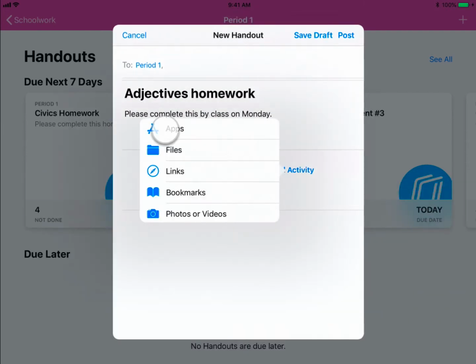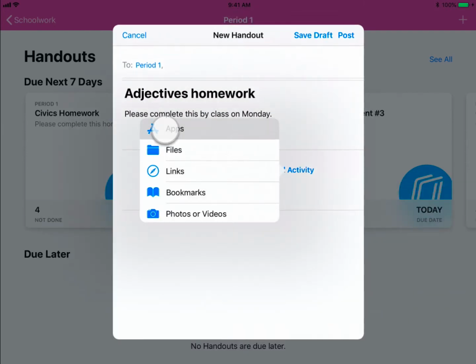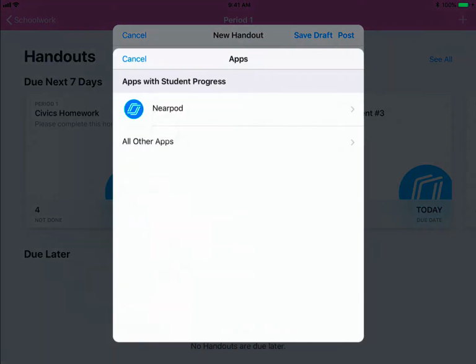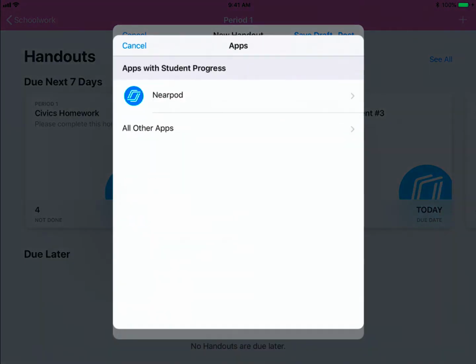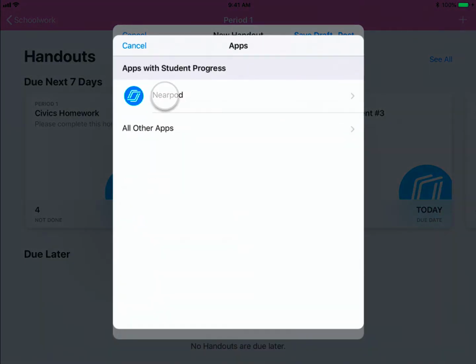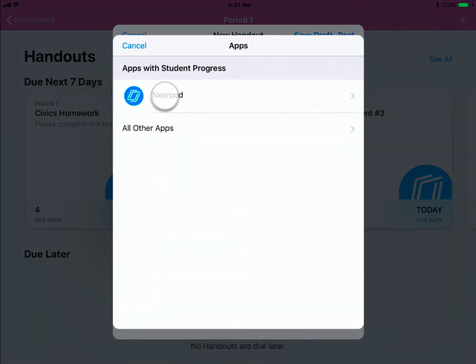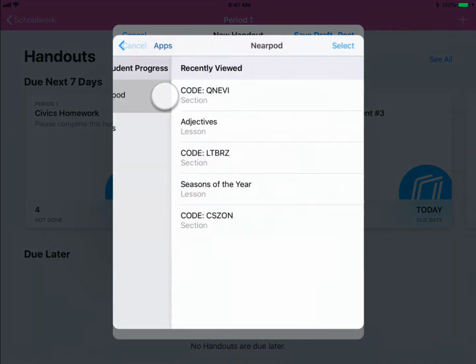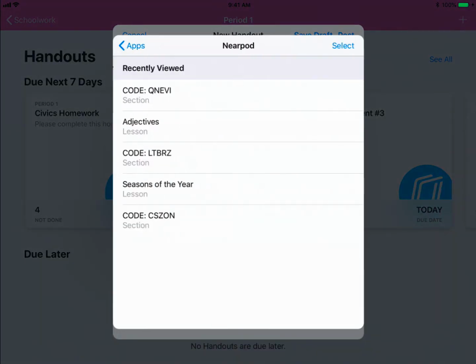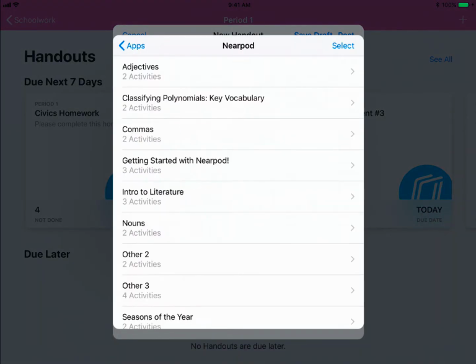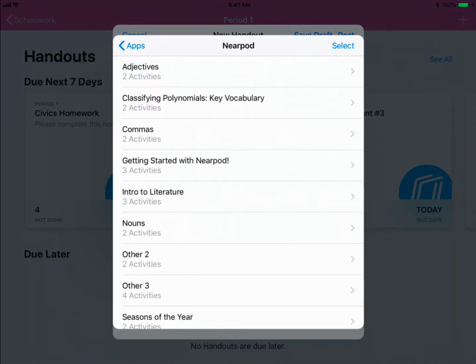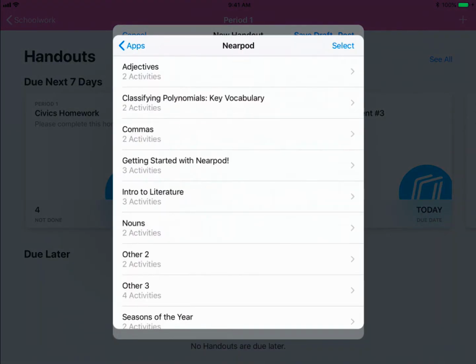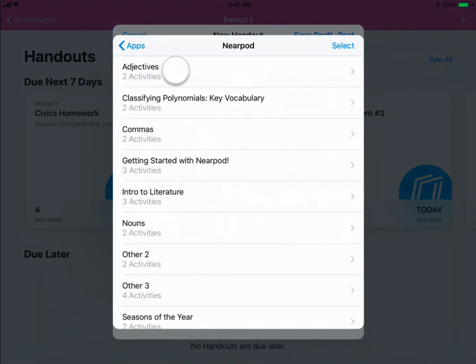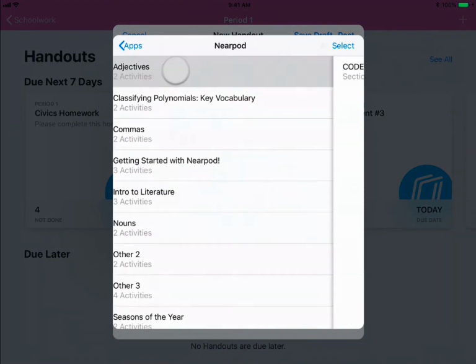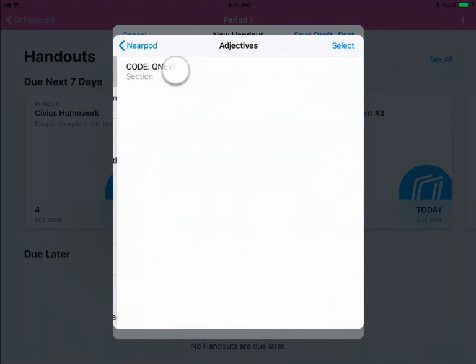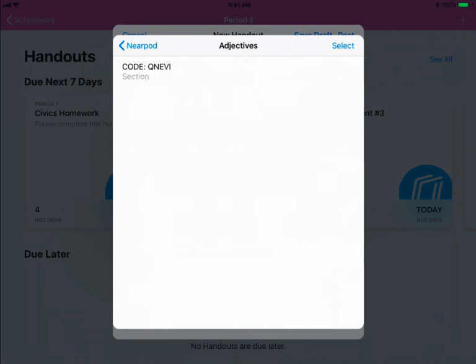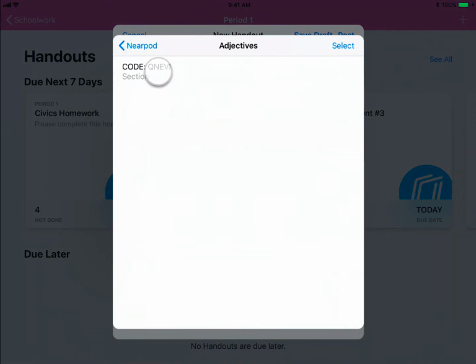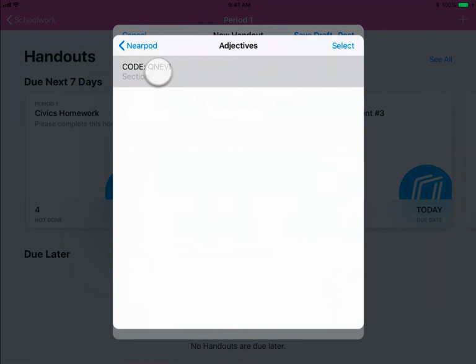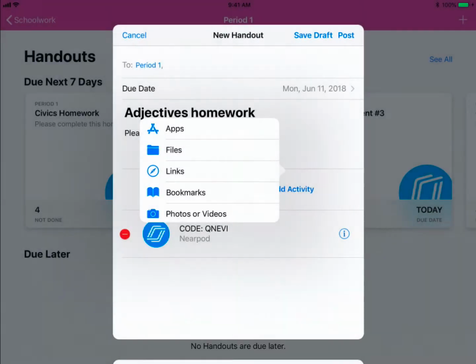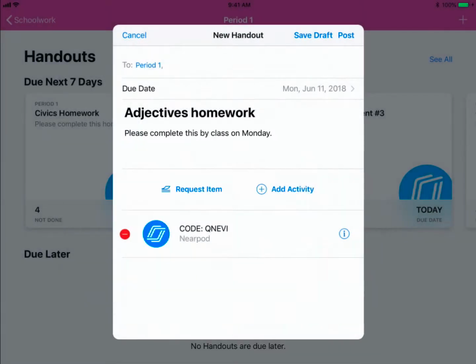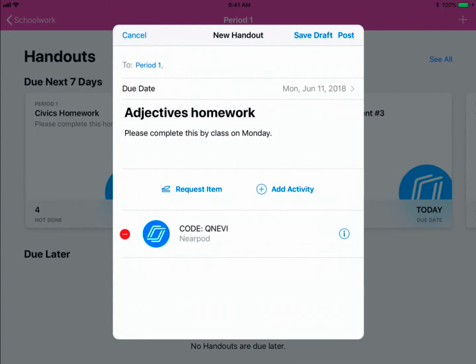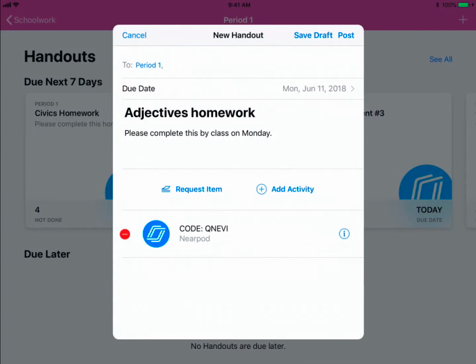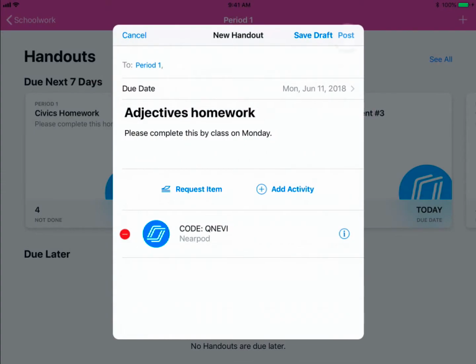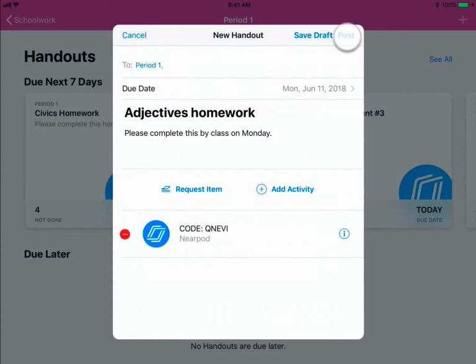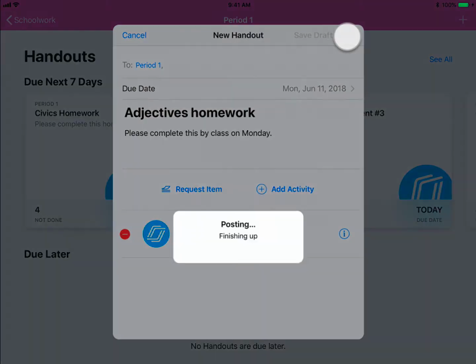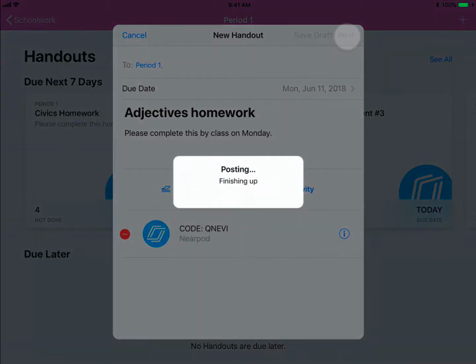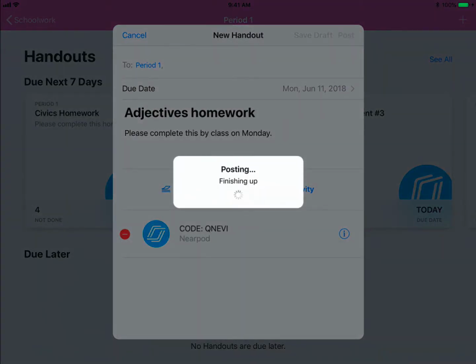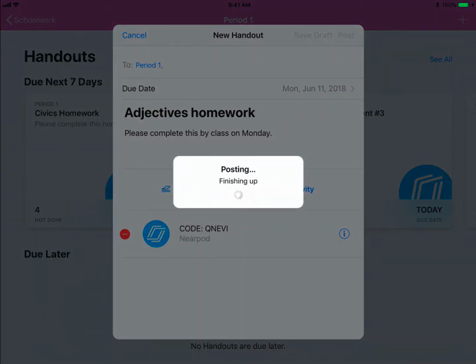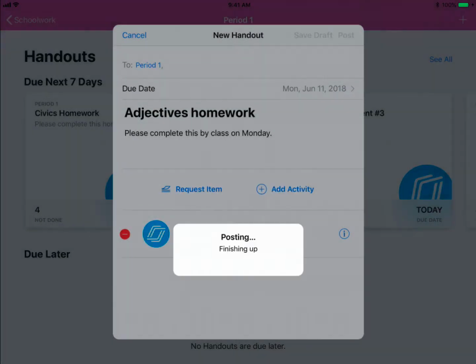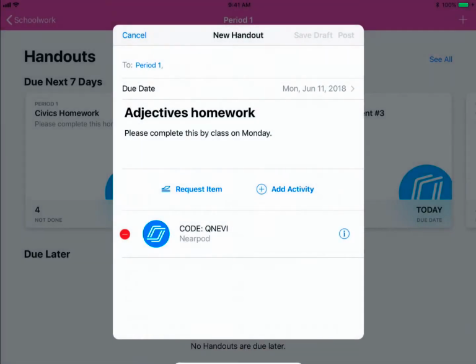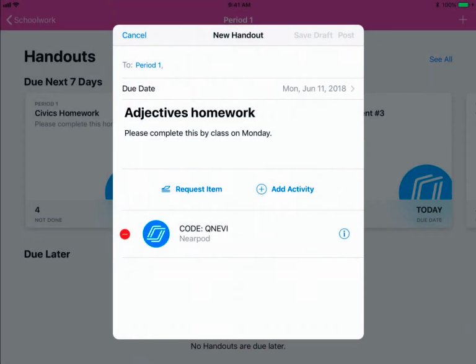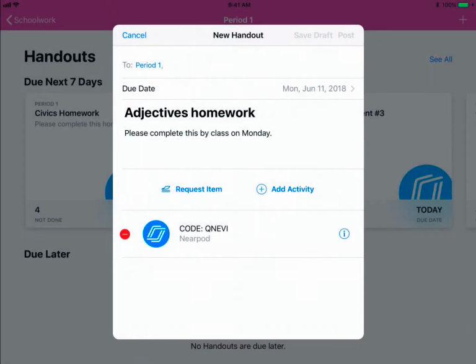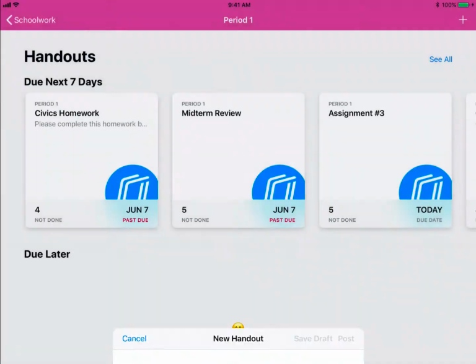All of the different student-paced lessons are available for you to choose. Just pick the right one and send it out.